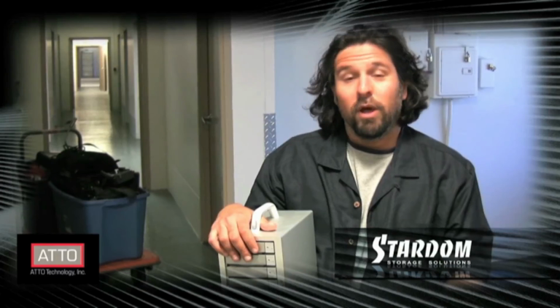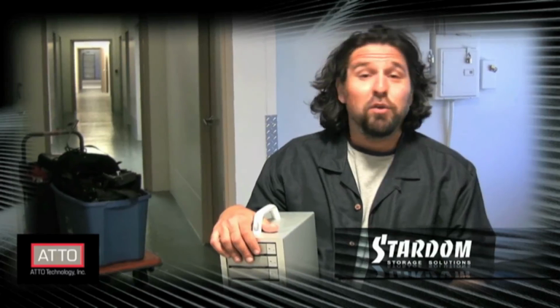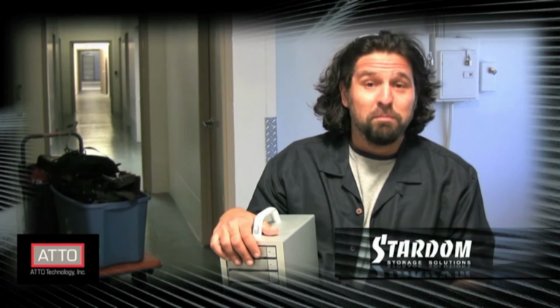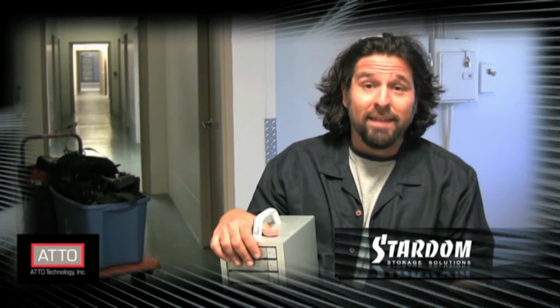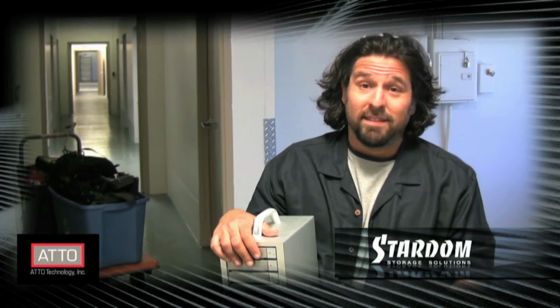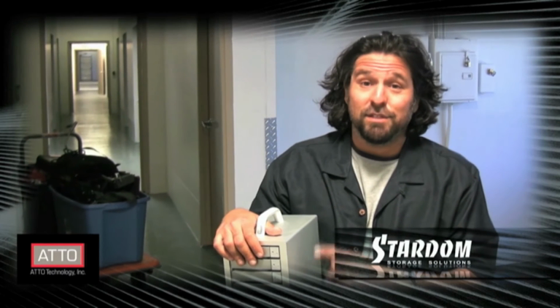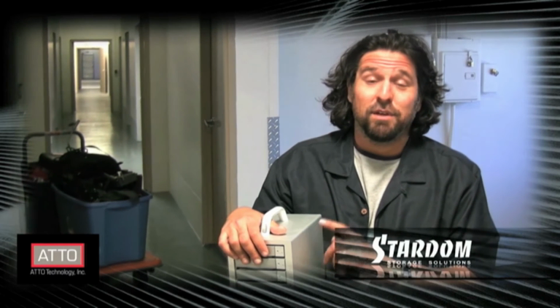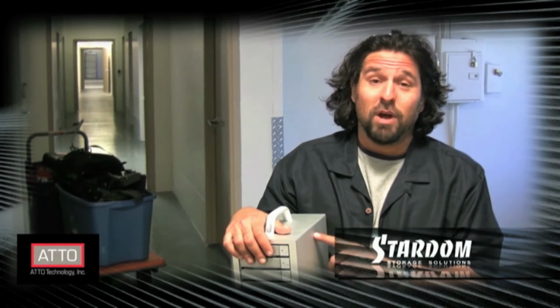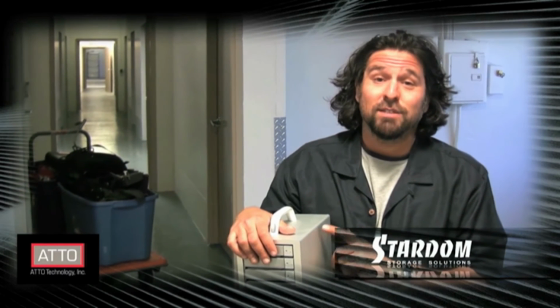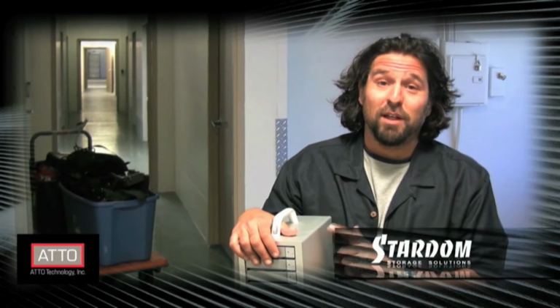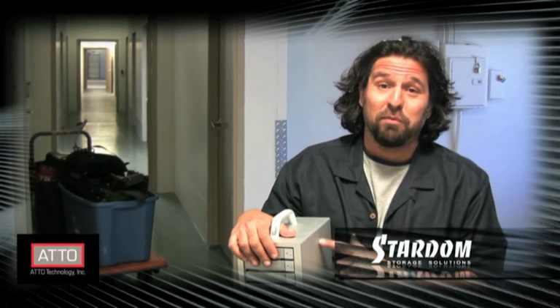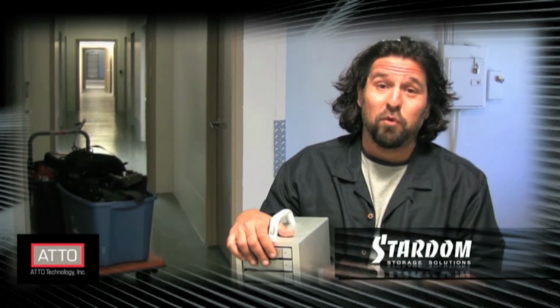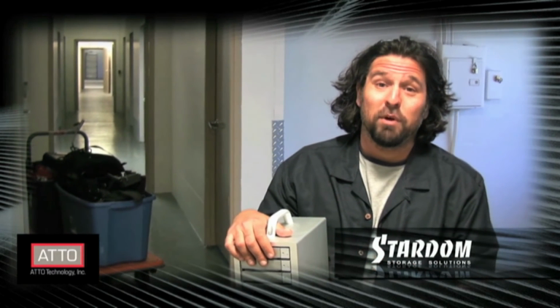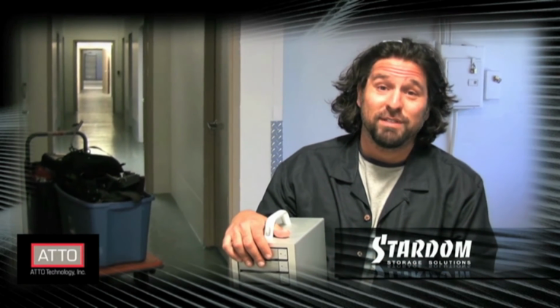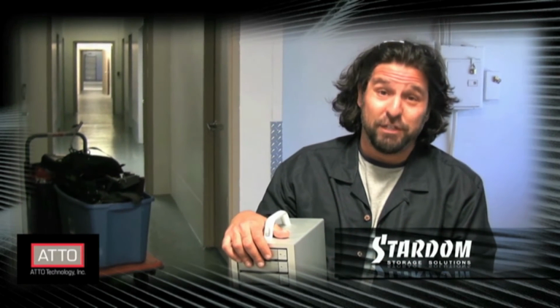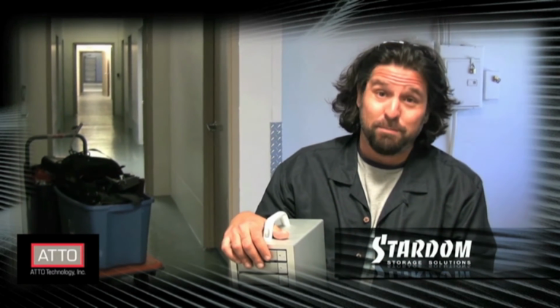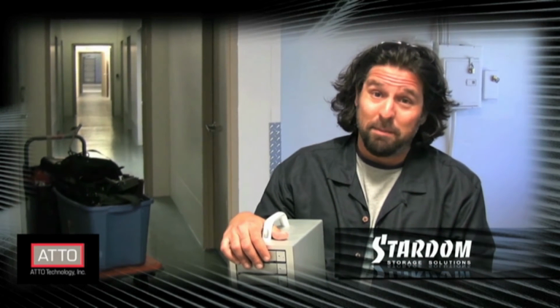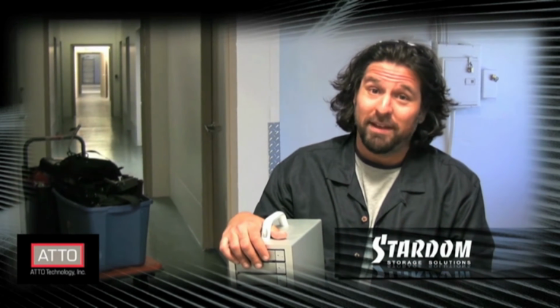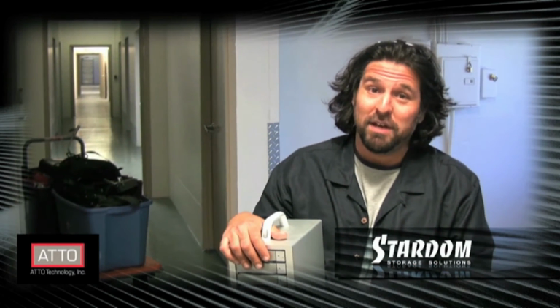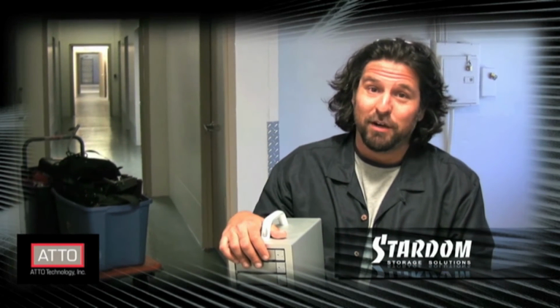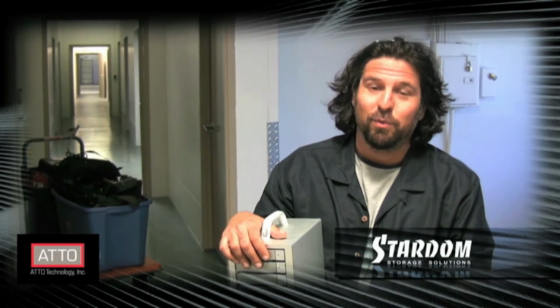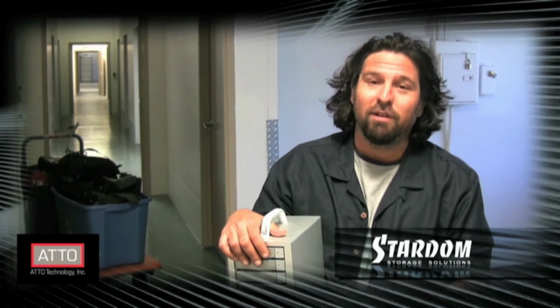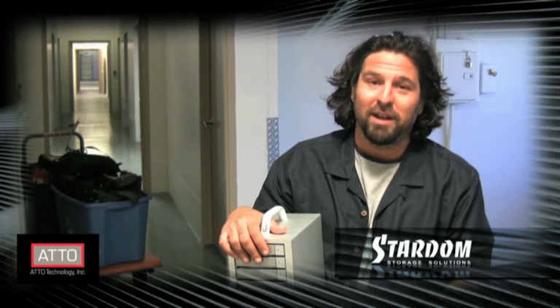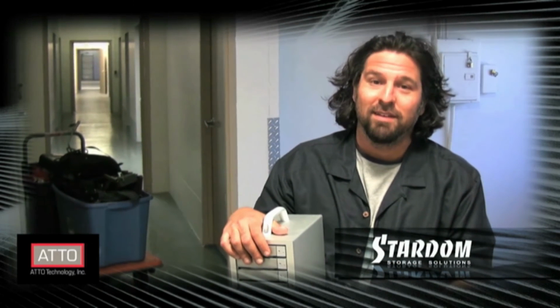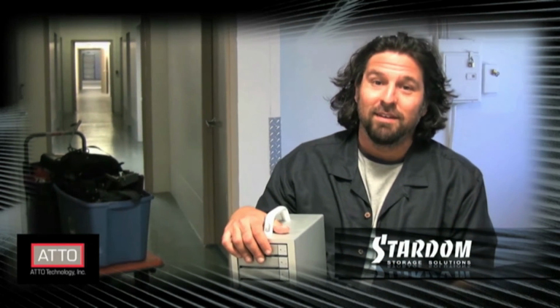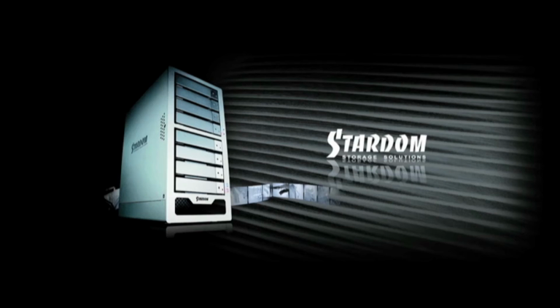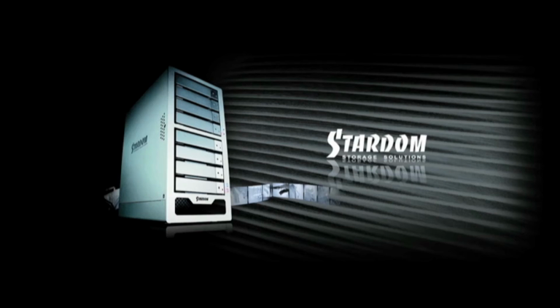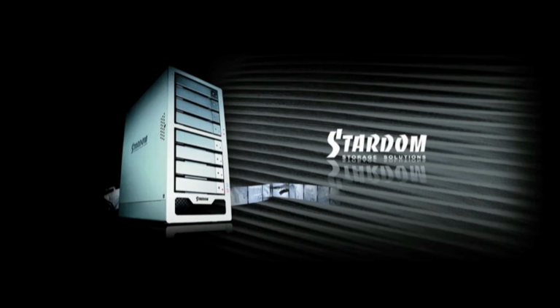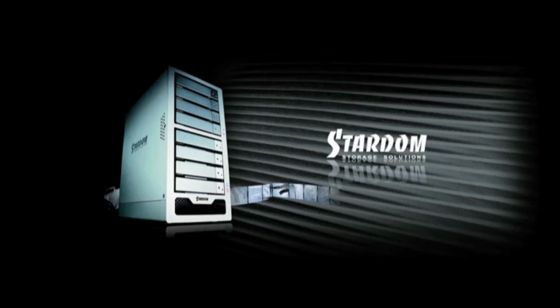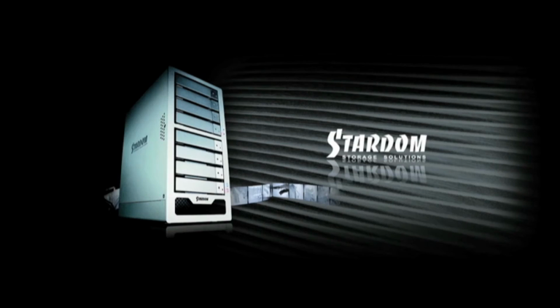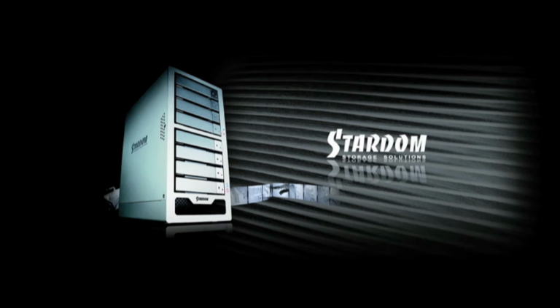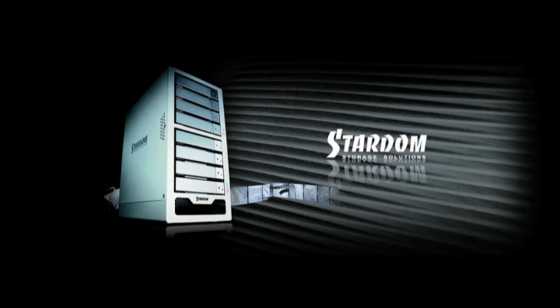Well, you can bet that this is a rock solid performer because I just spent my entire career on it. The Stardom ST8.